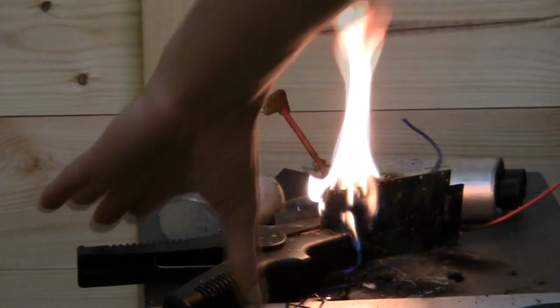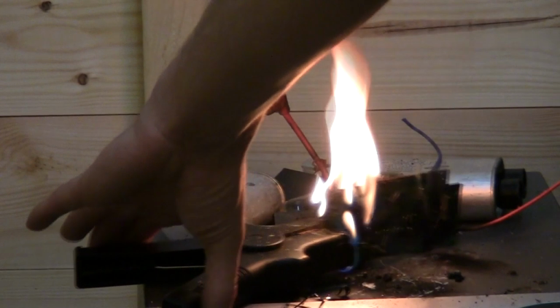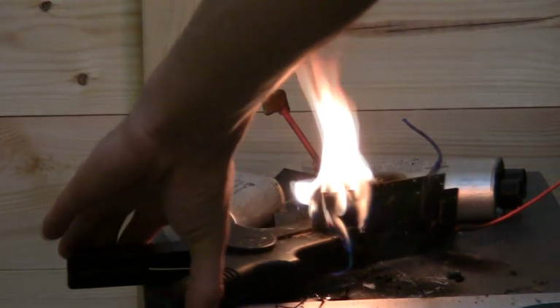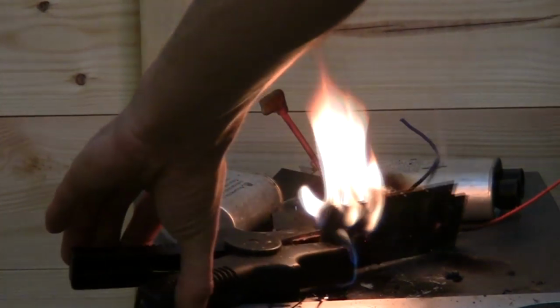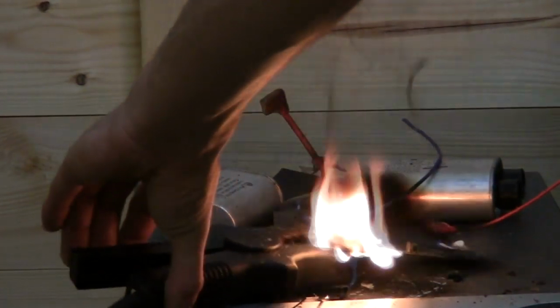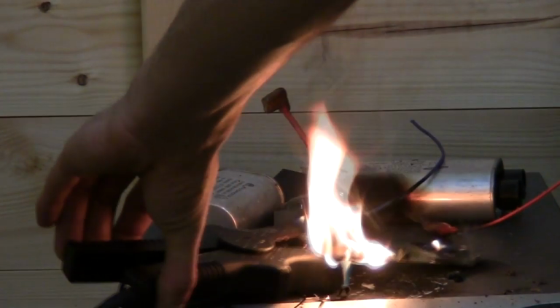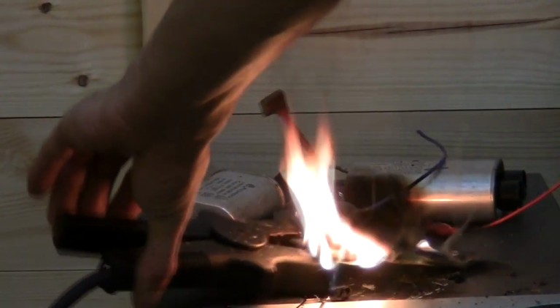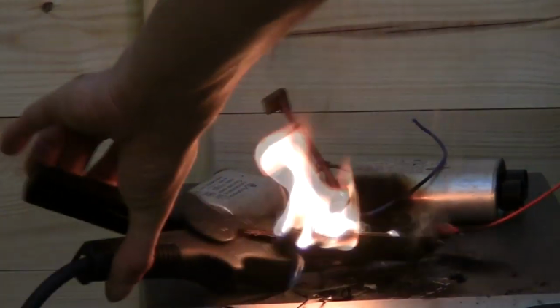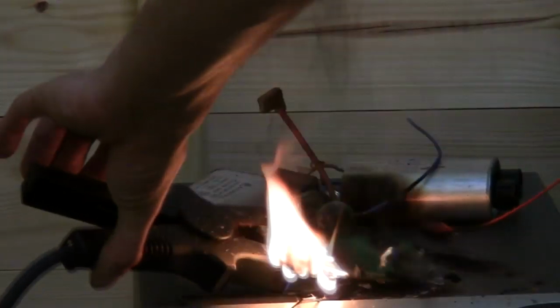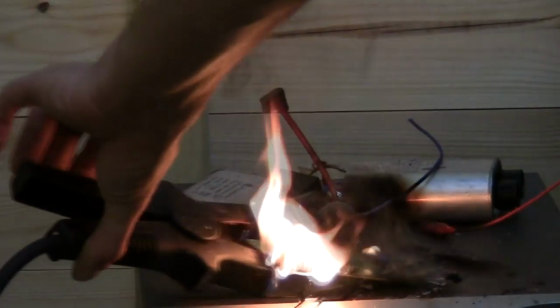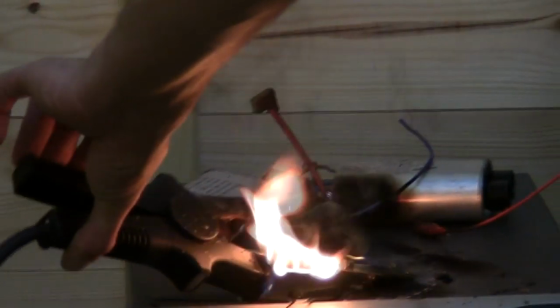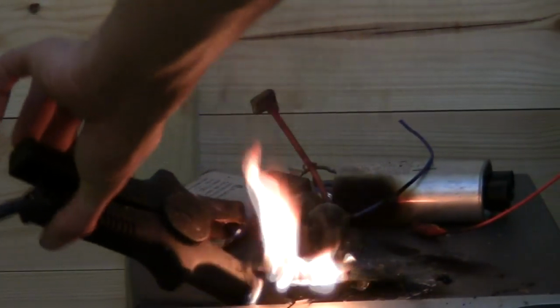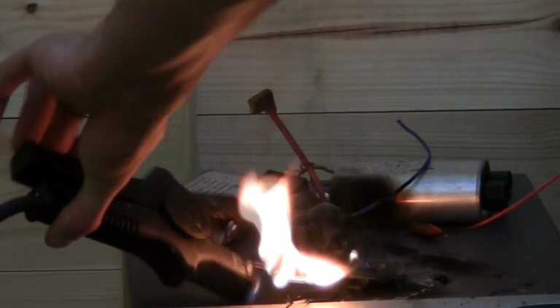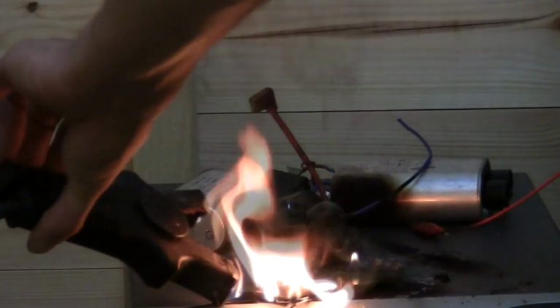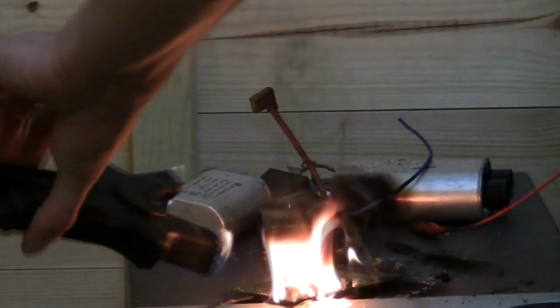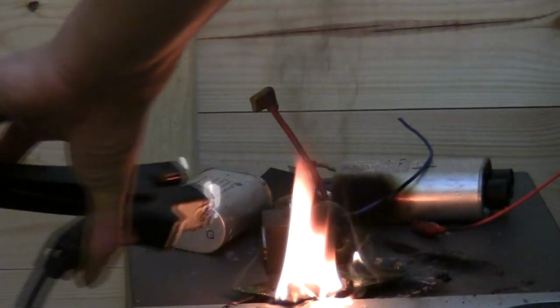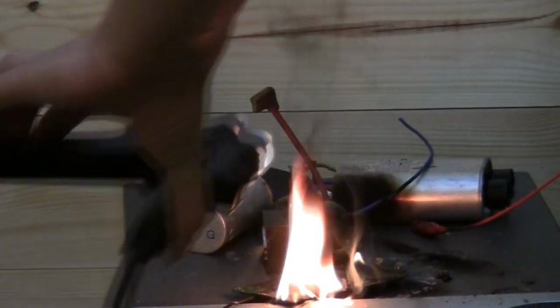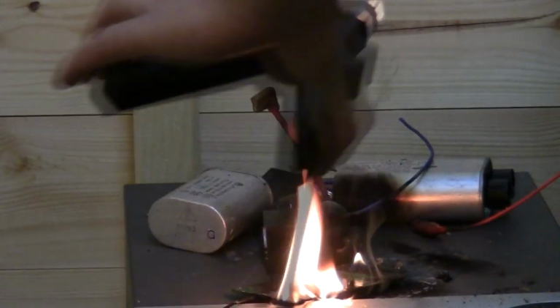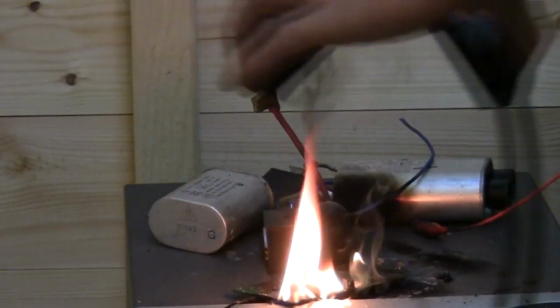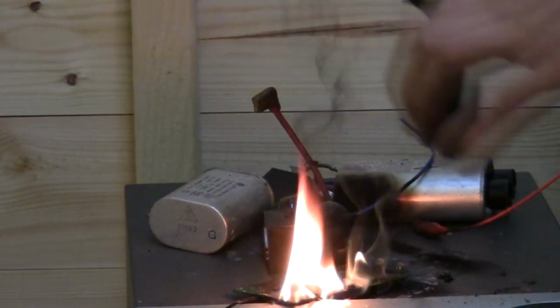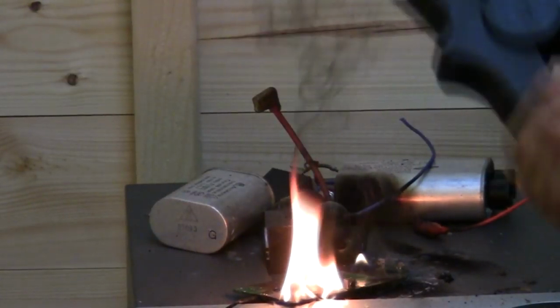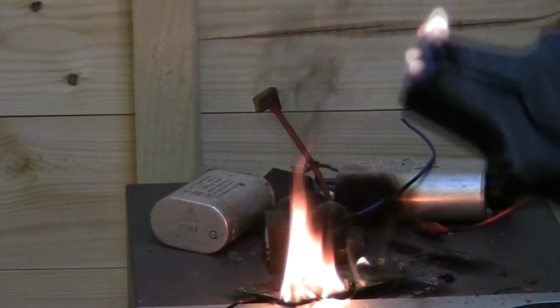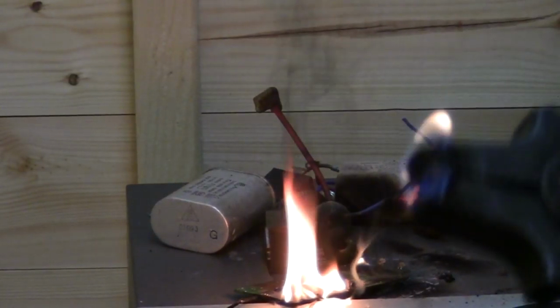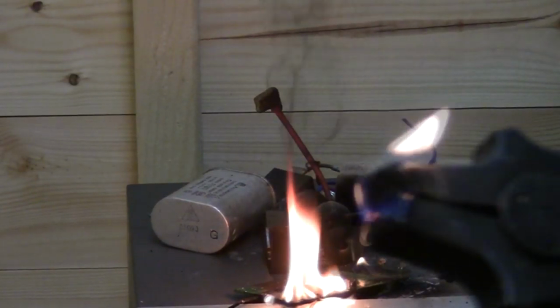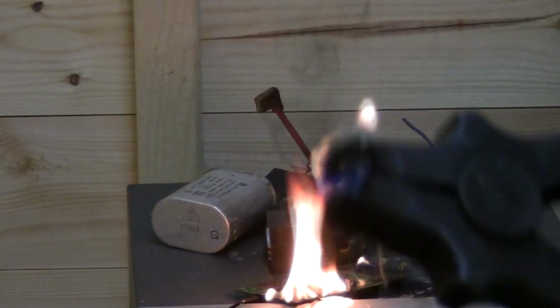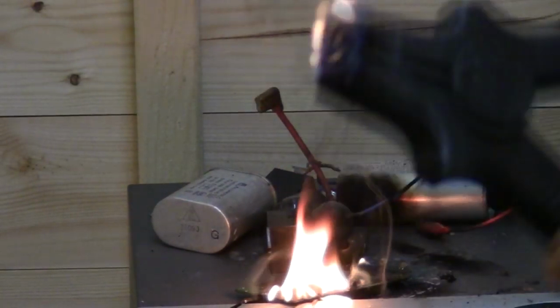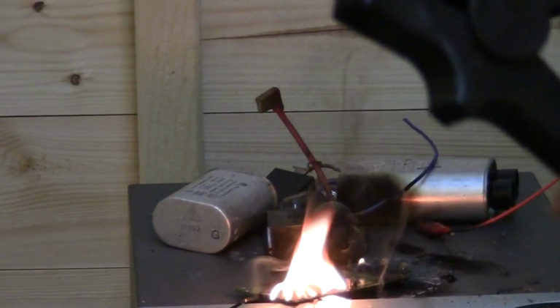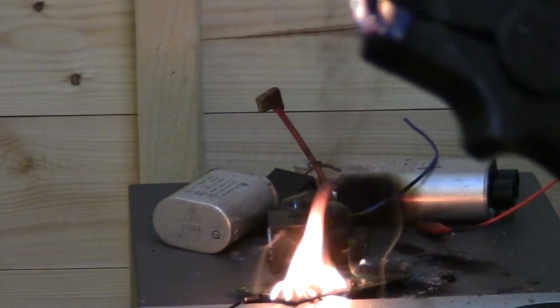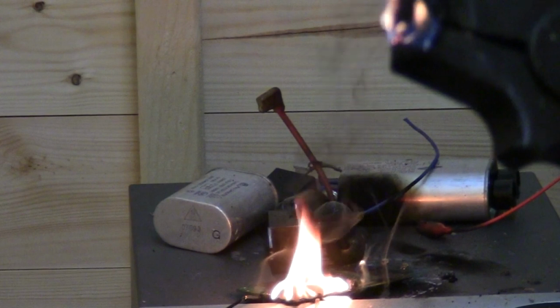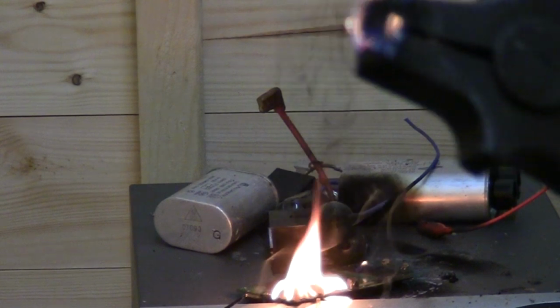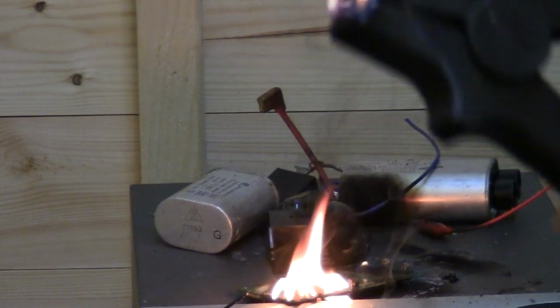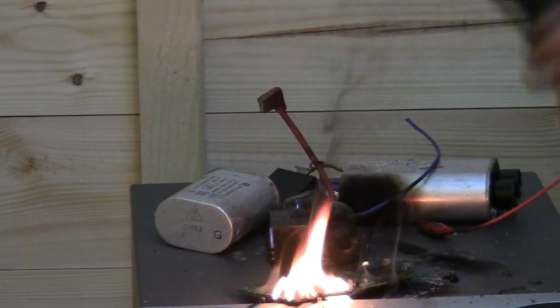So, let's get started. Oops, I had an accident.